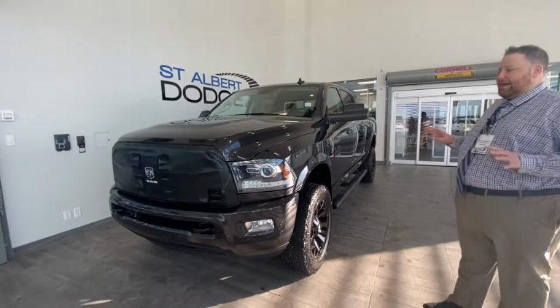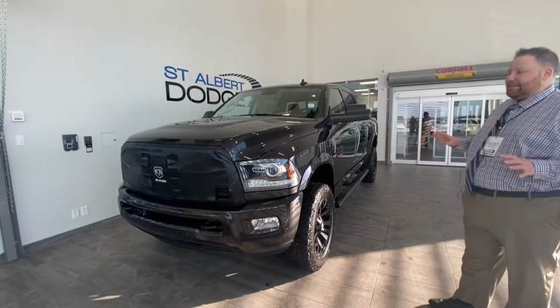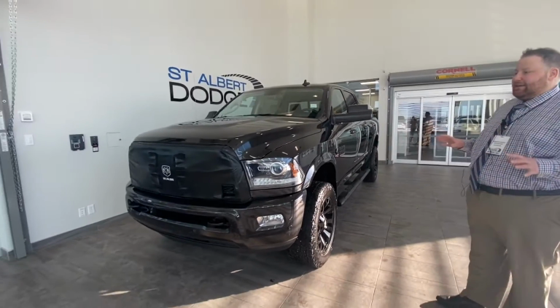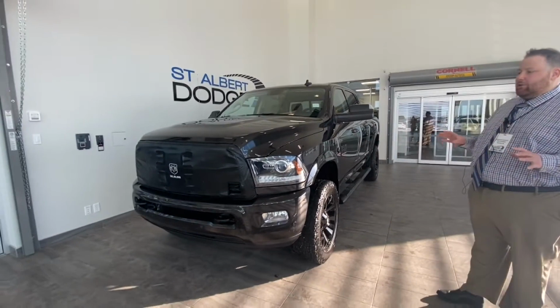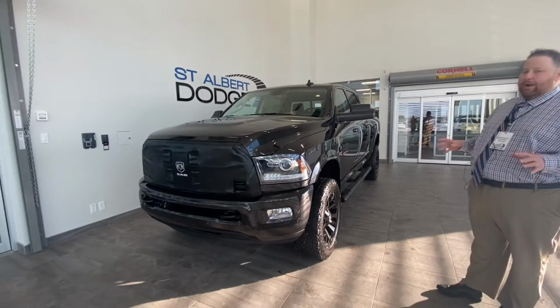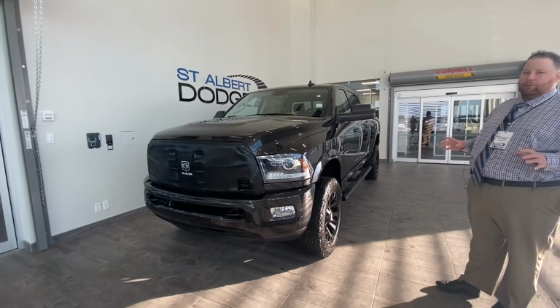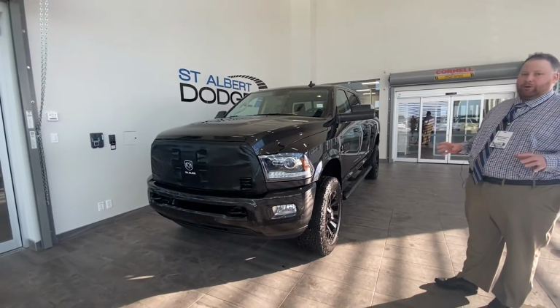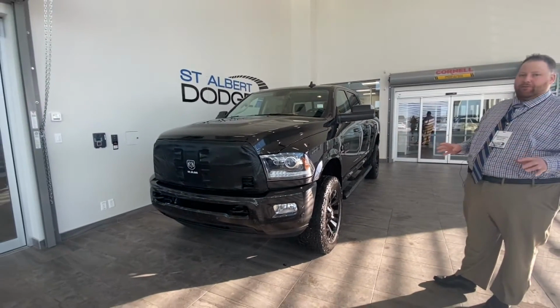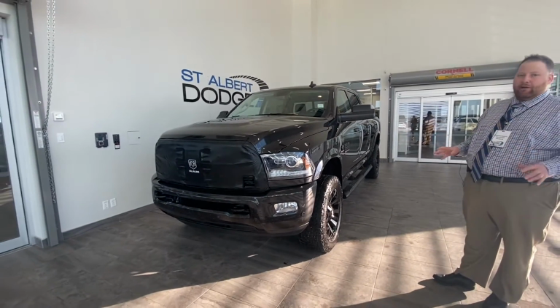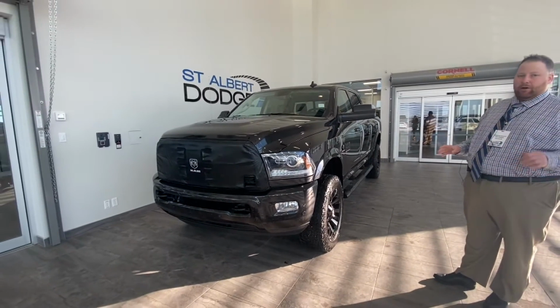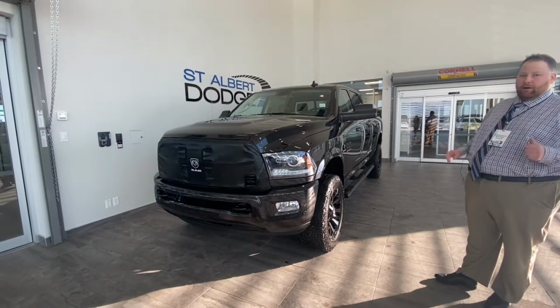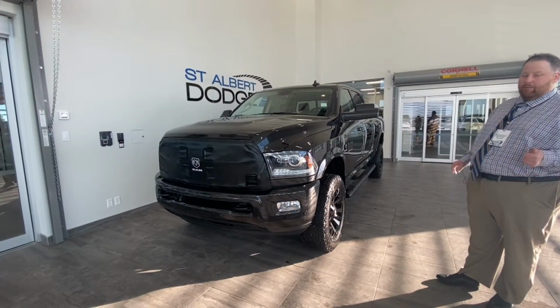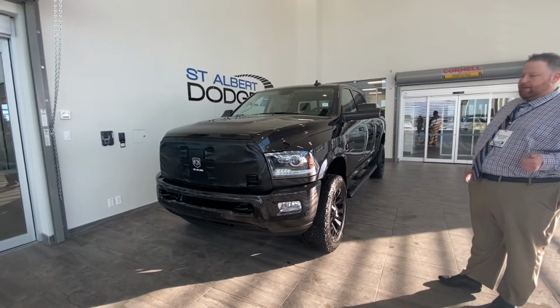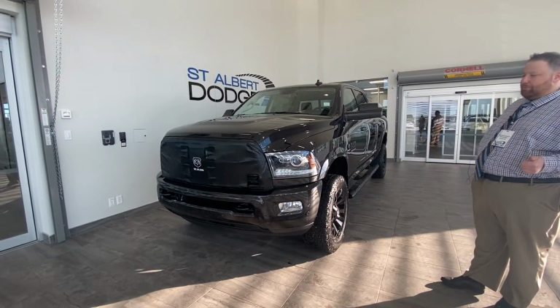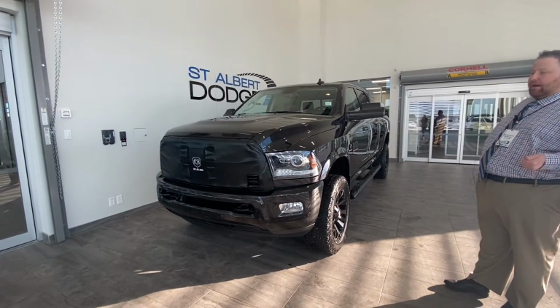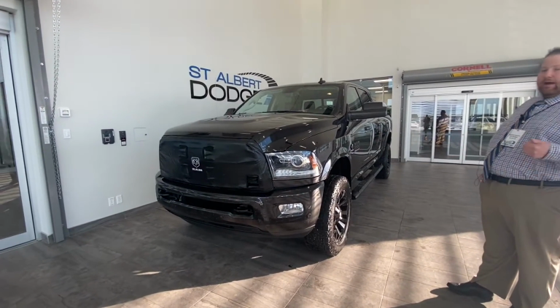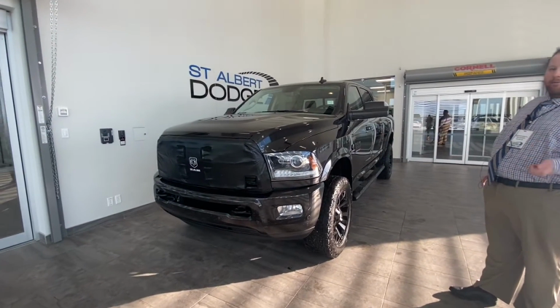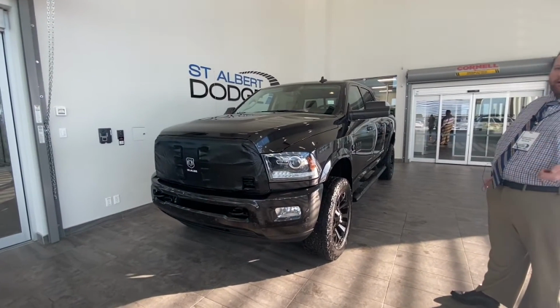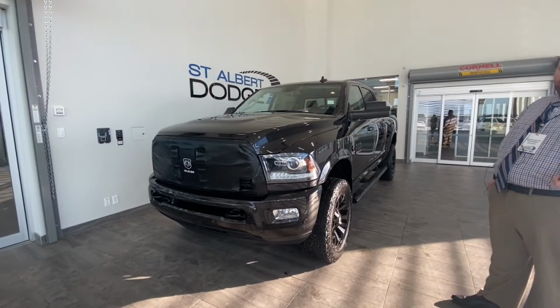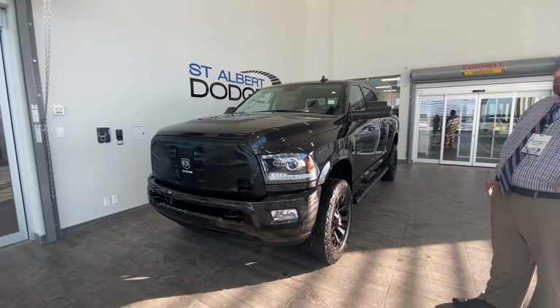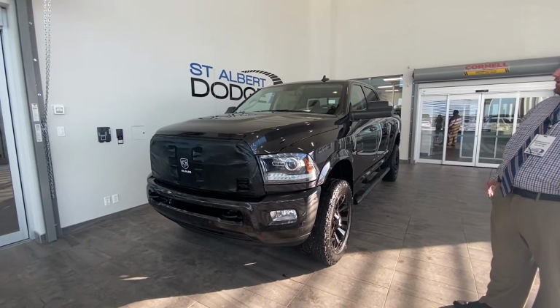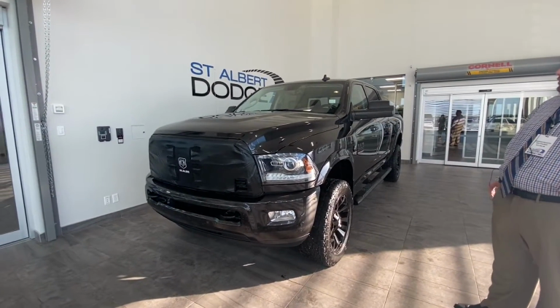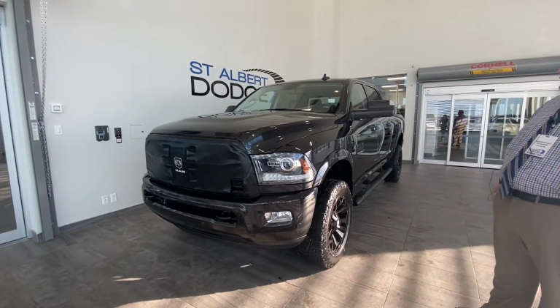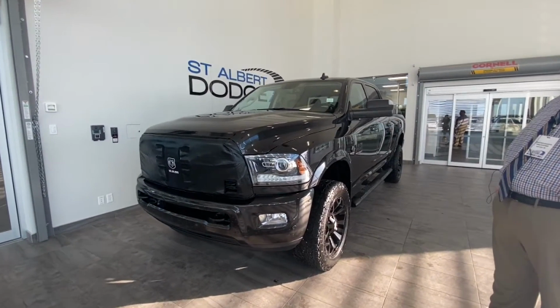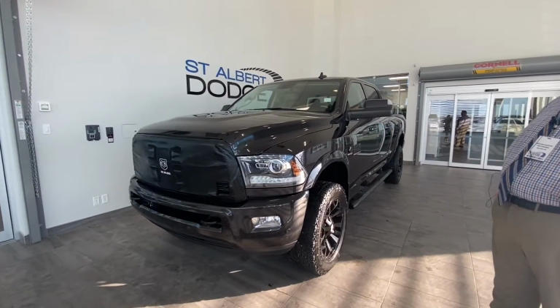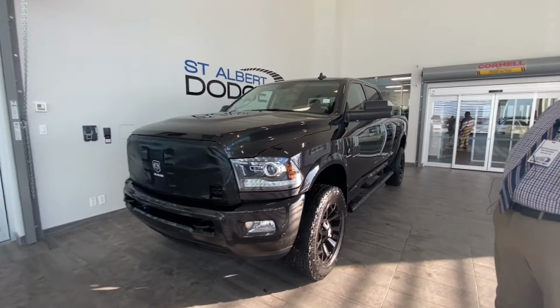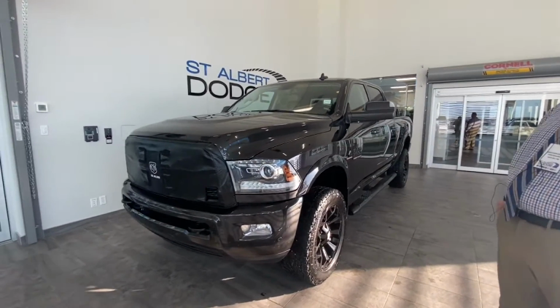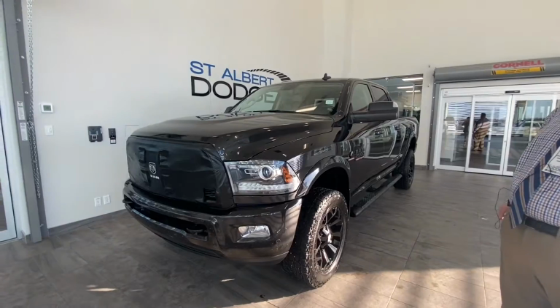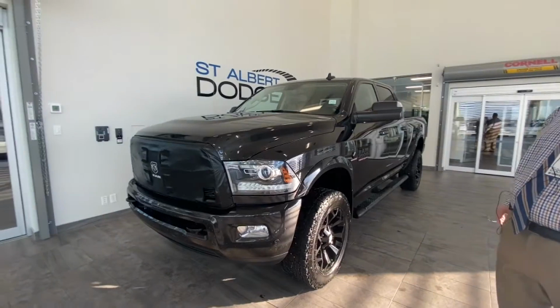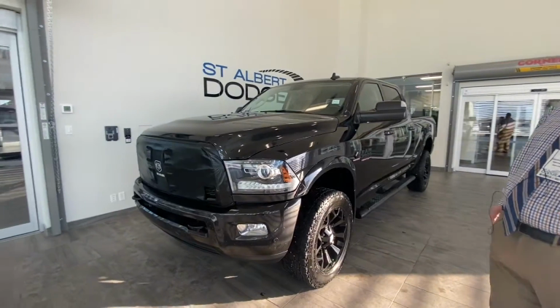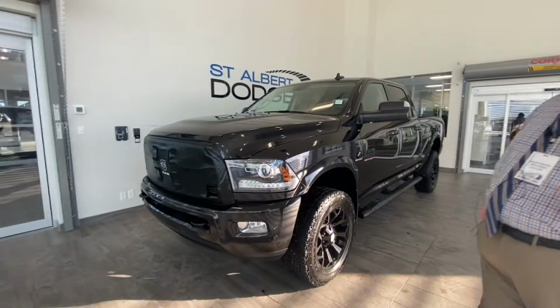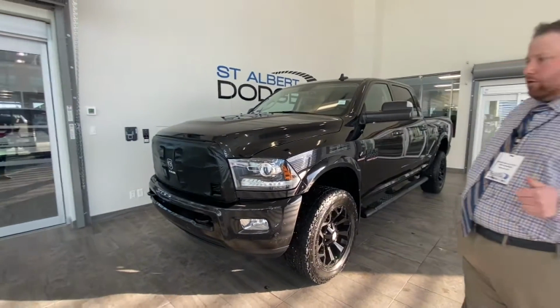2018 Ram 2500 Laramie Cummins Turbo Diesel, night appearance group.